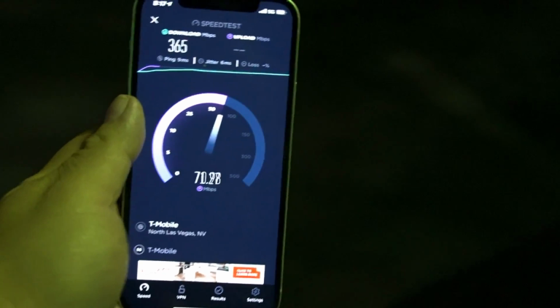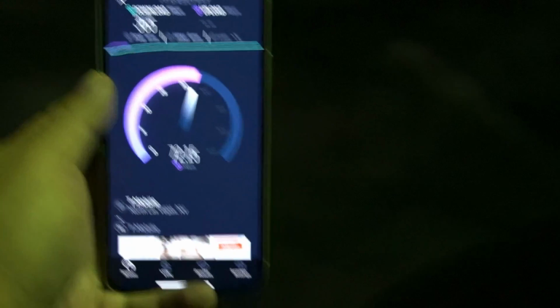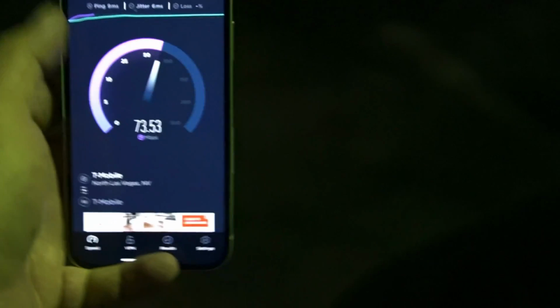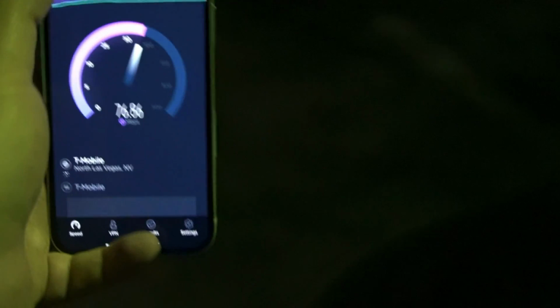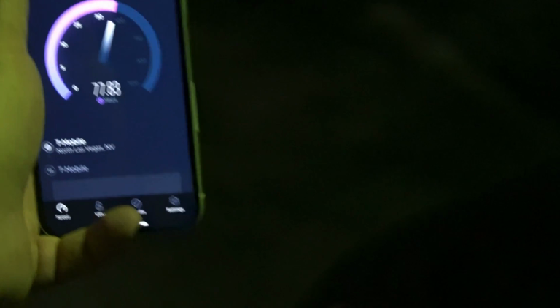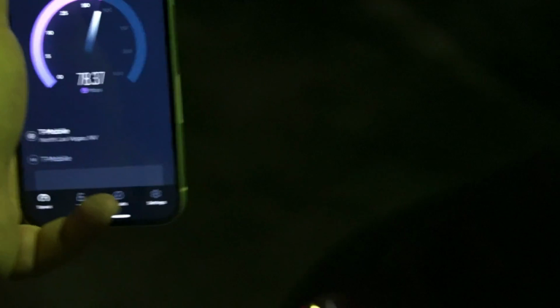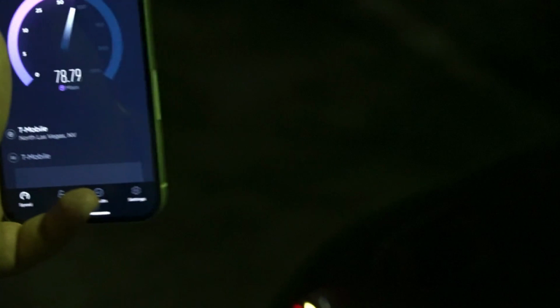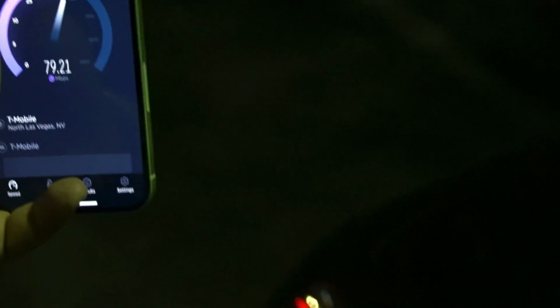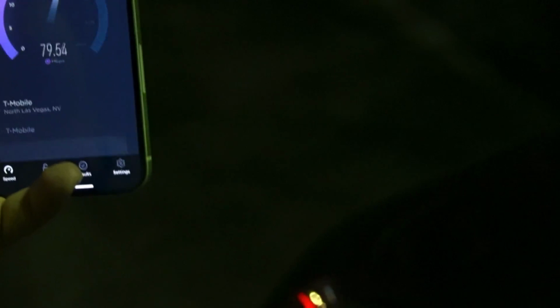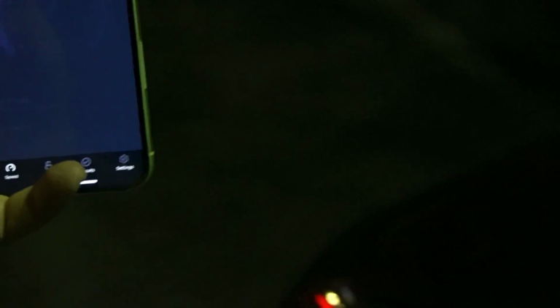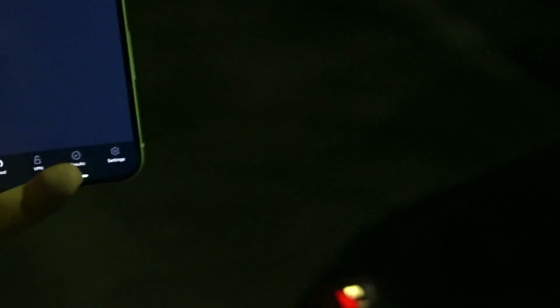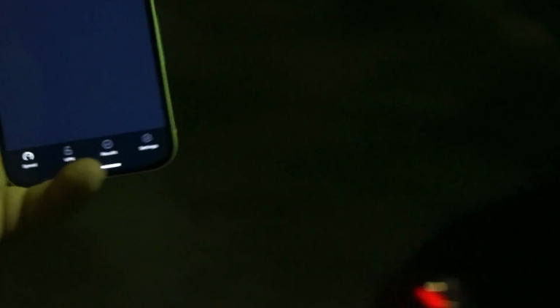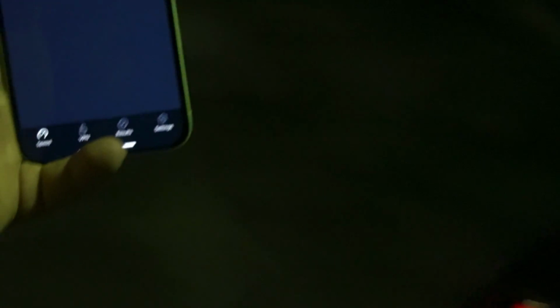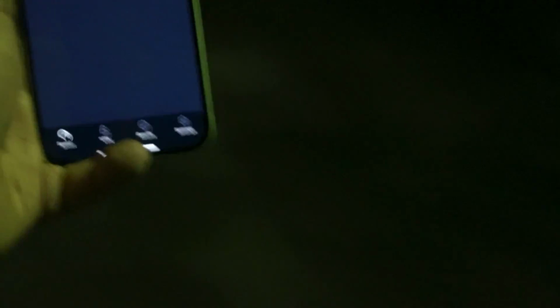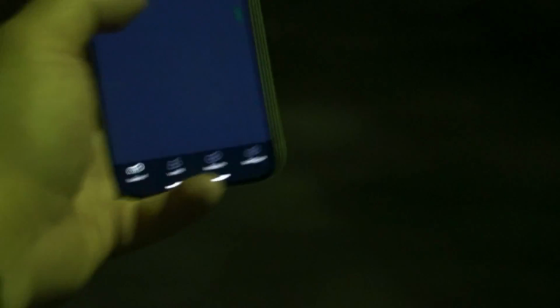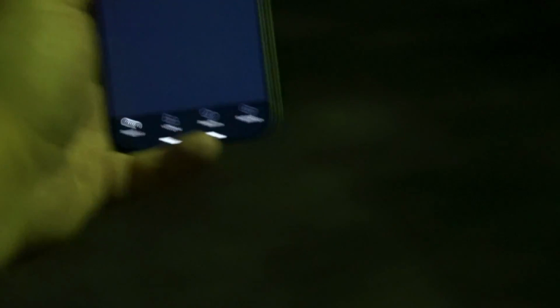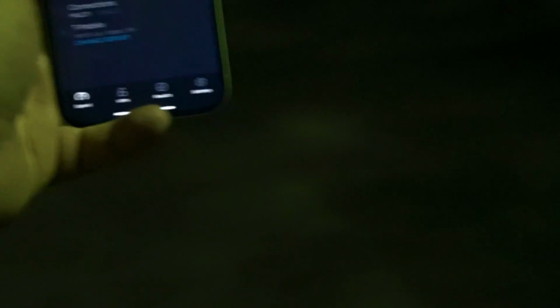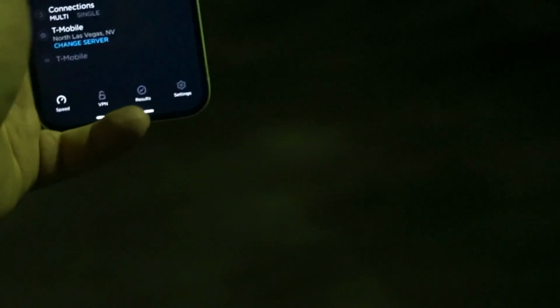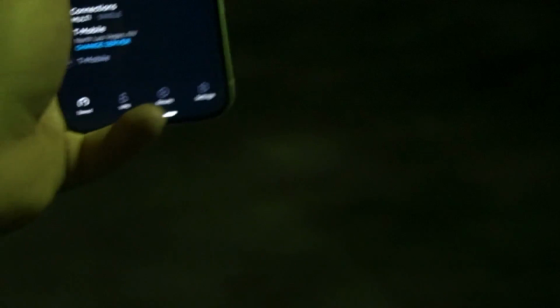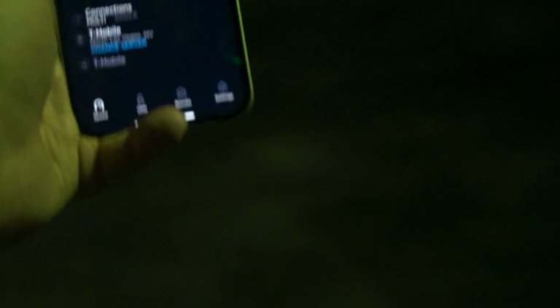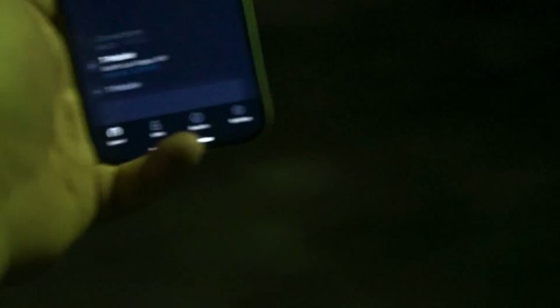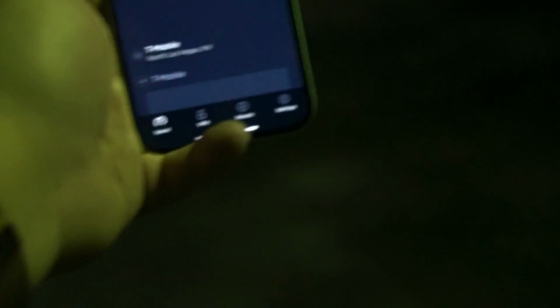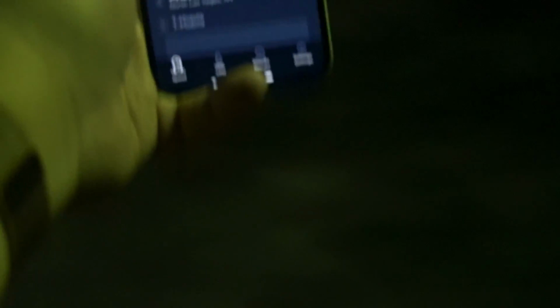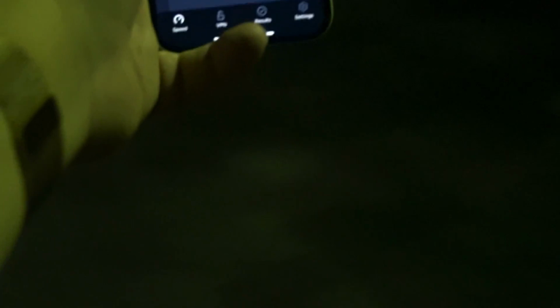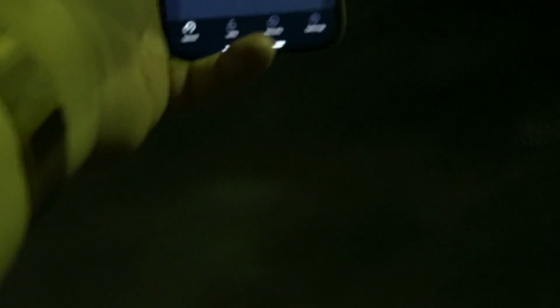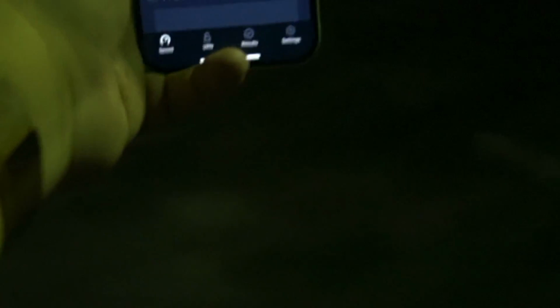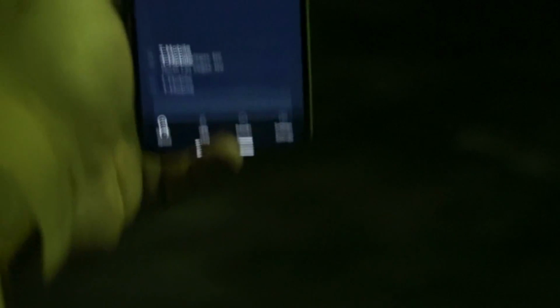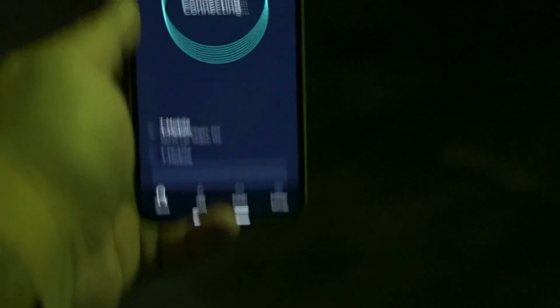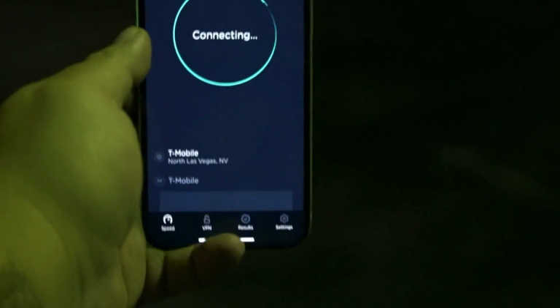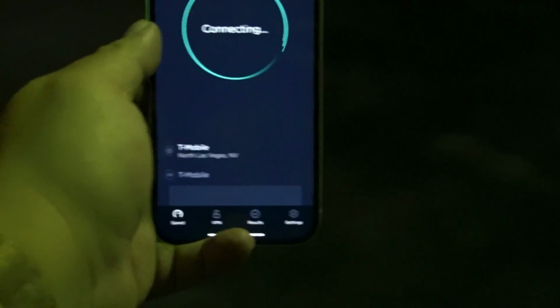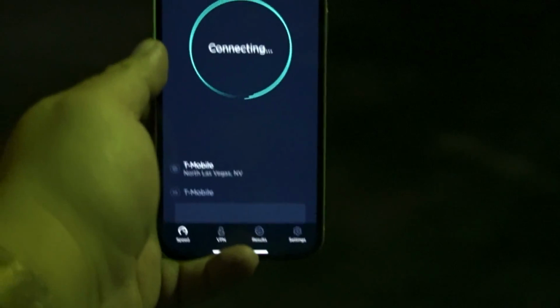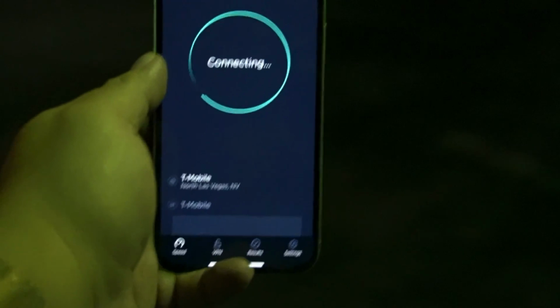Let me restart this test — I'm going to hold the phone and see what it does while I'm holding it.